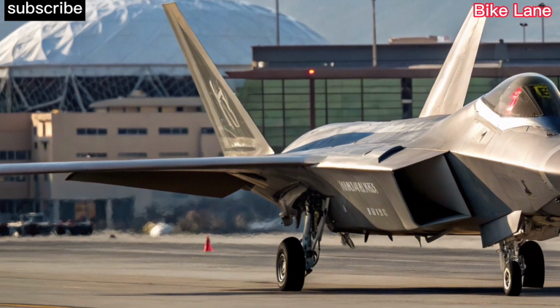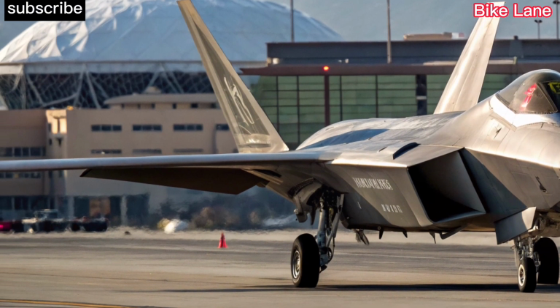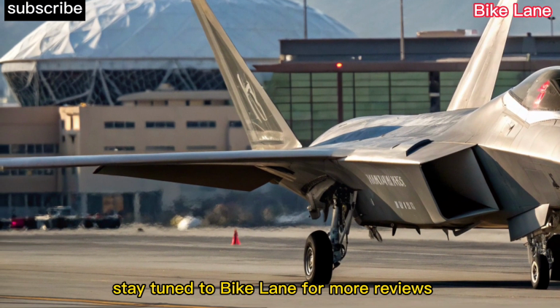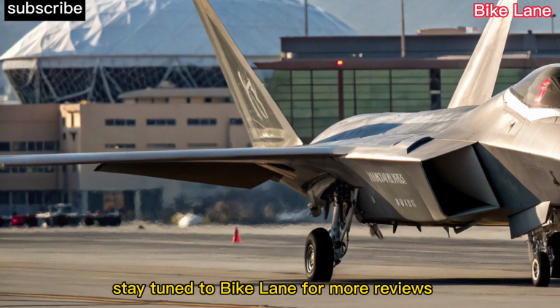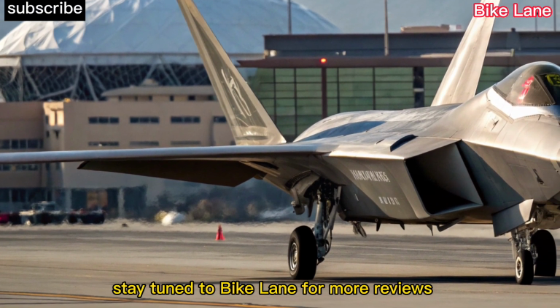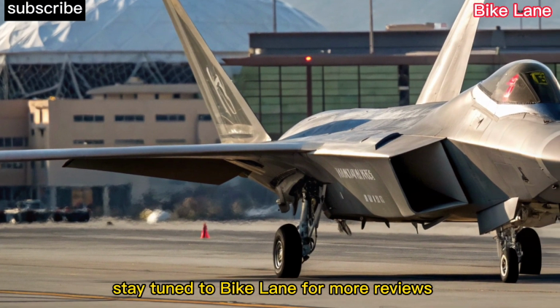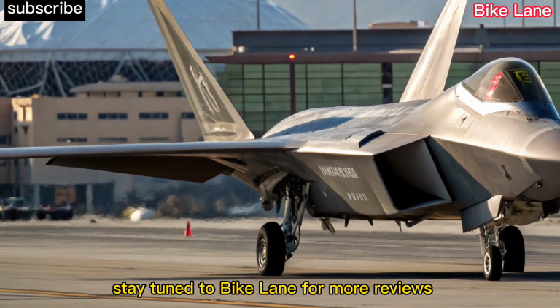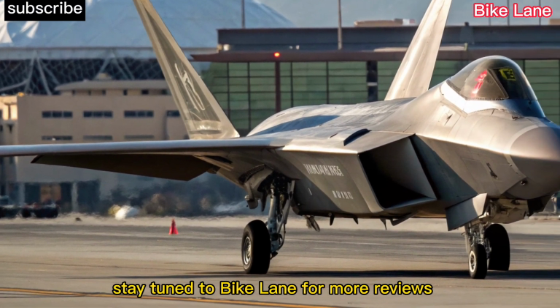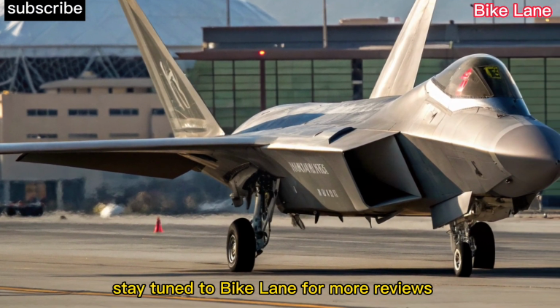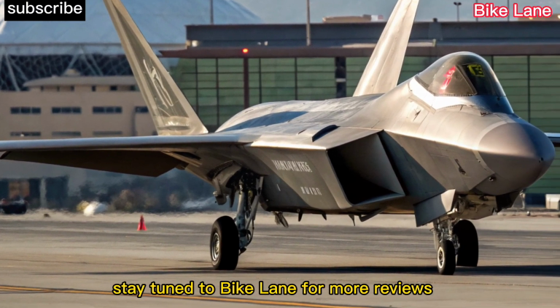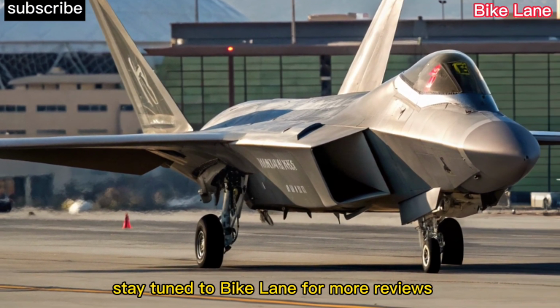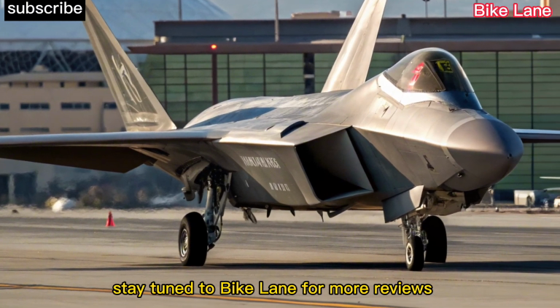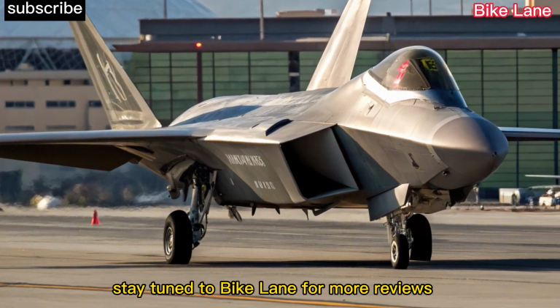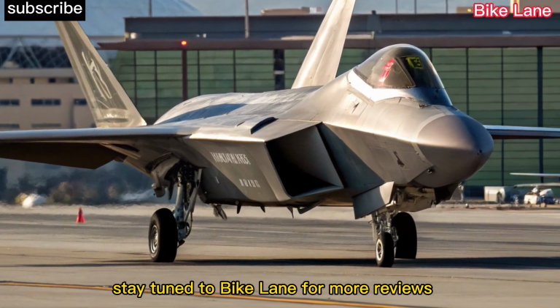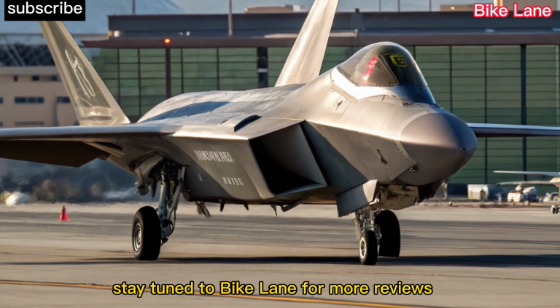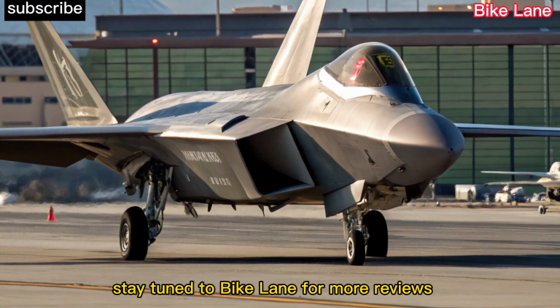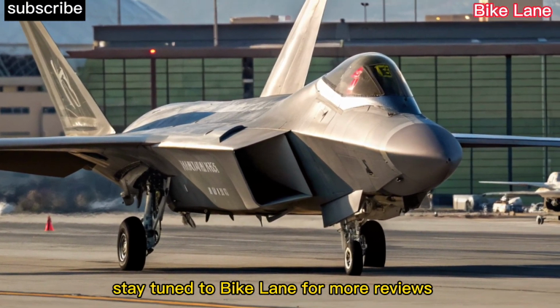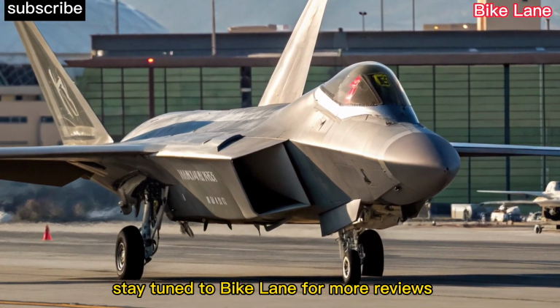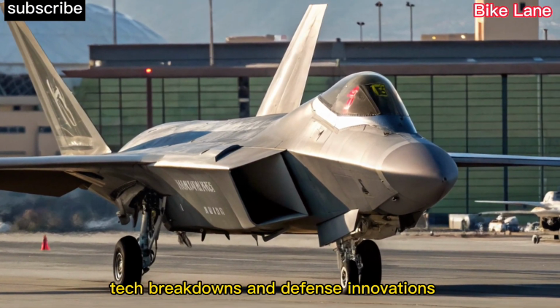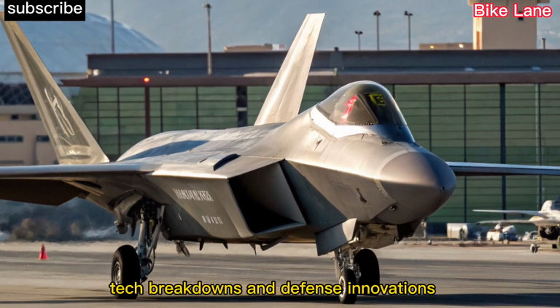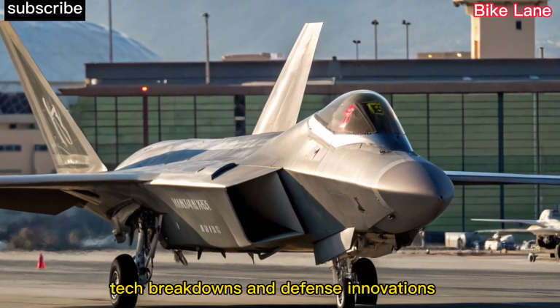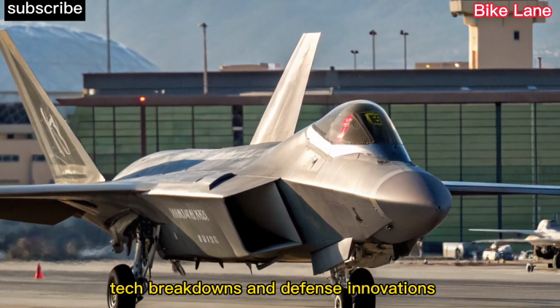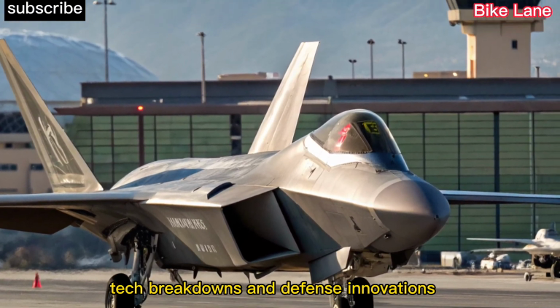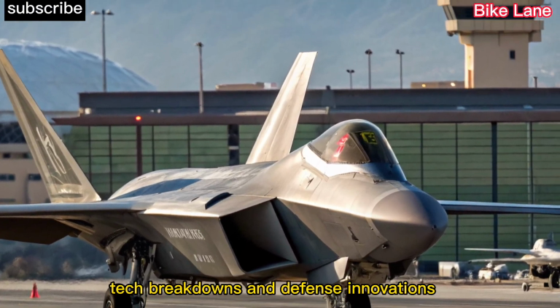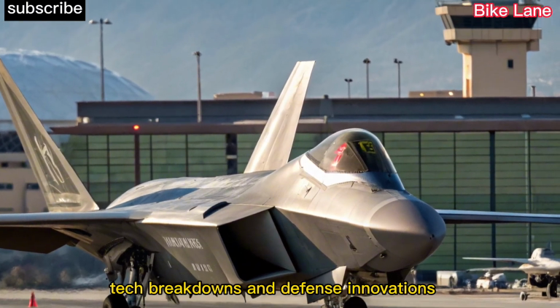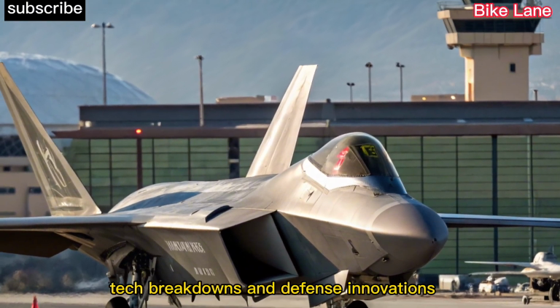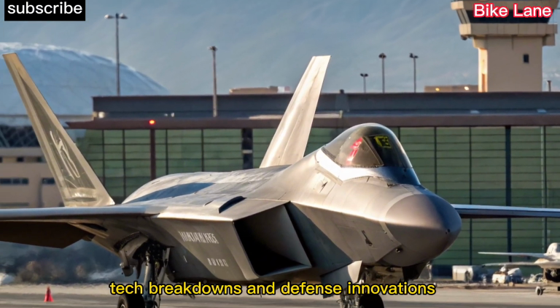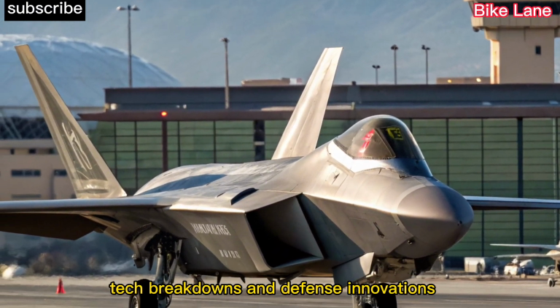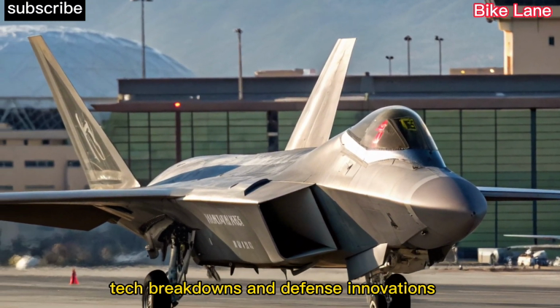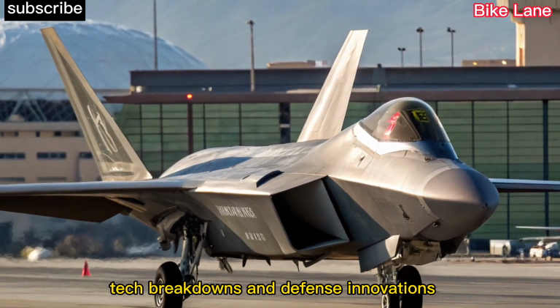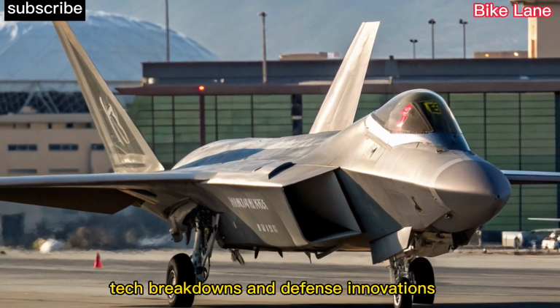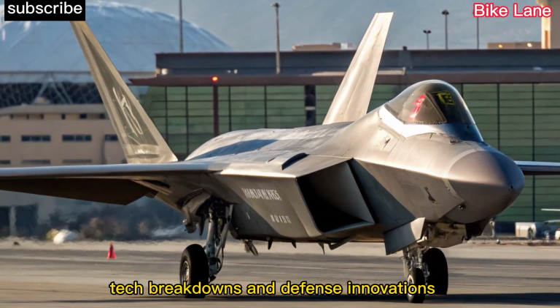Stay tuned to Bike Lane for more reviews, tech breakdowns, and defense innovations.